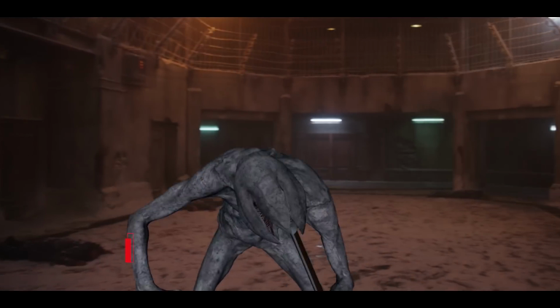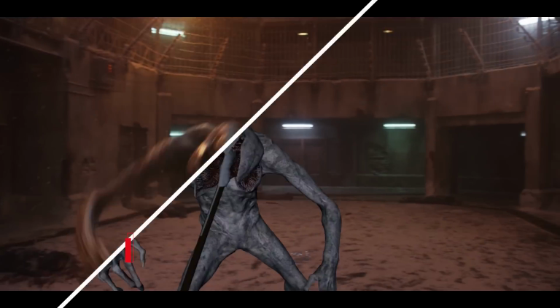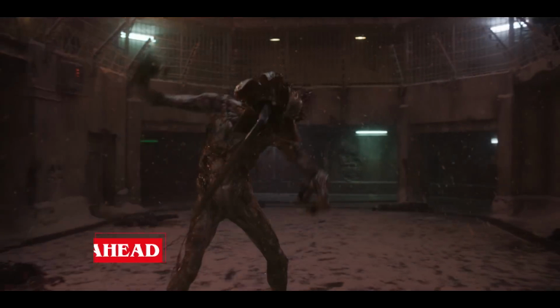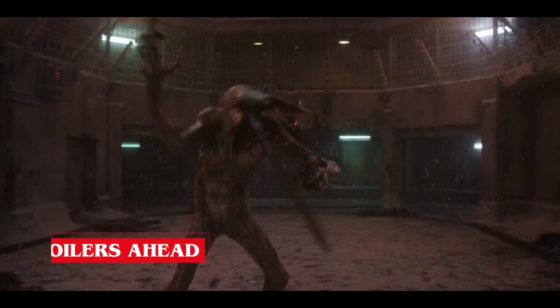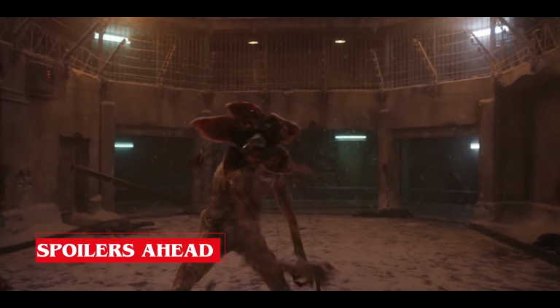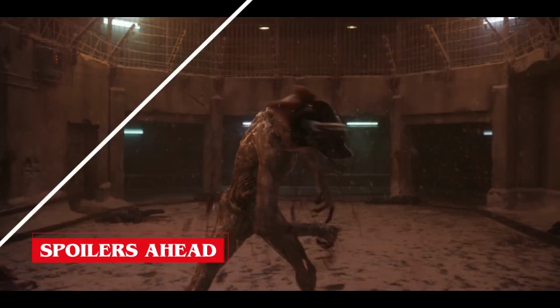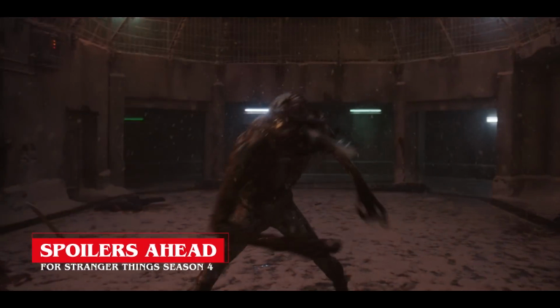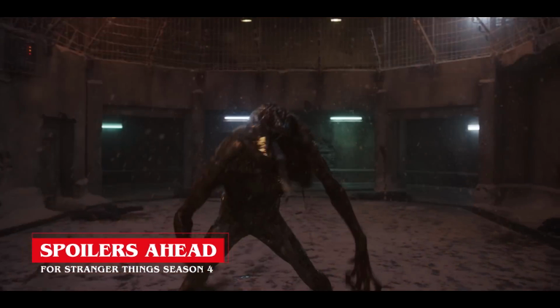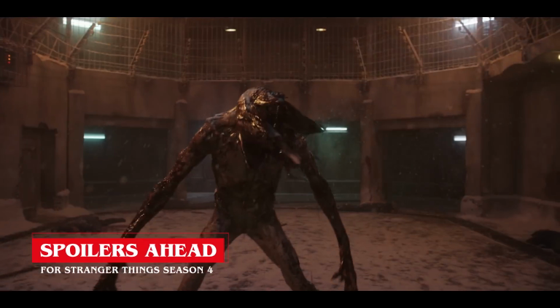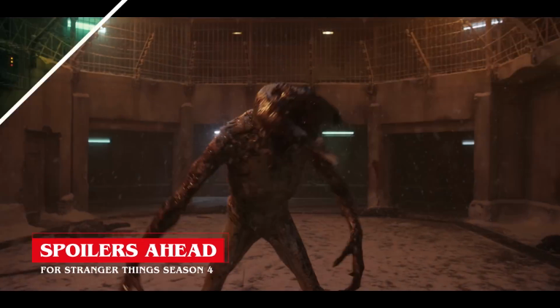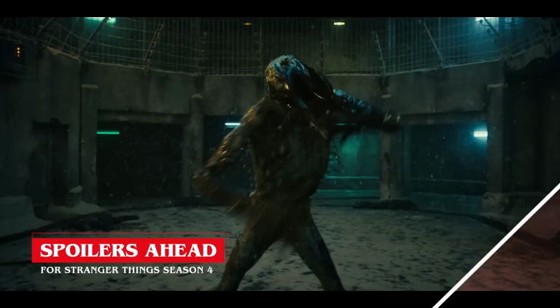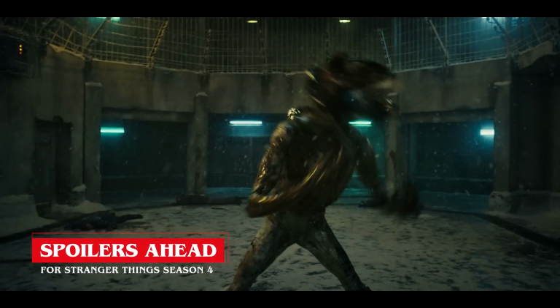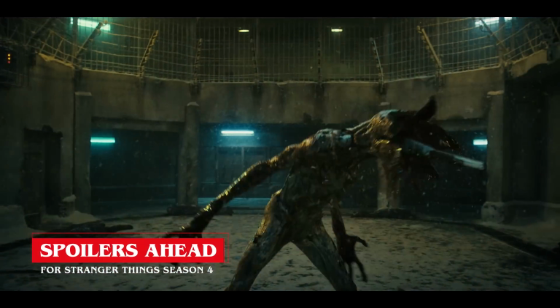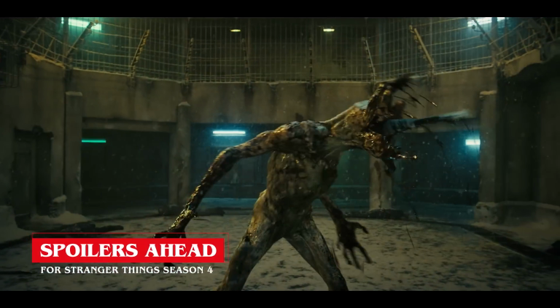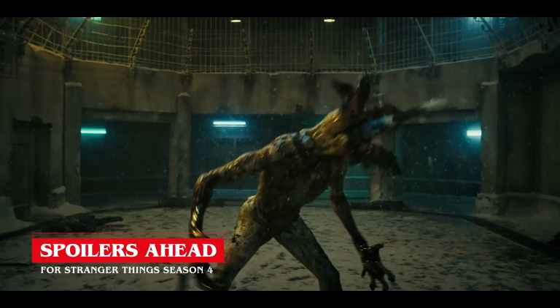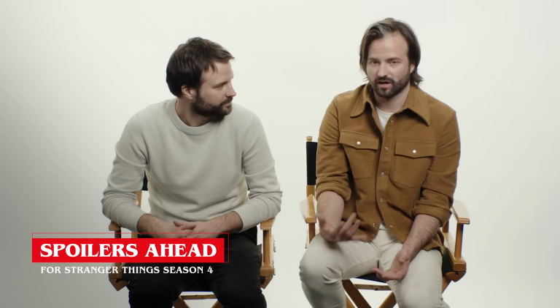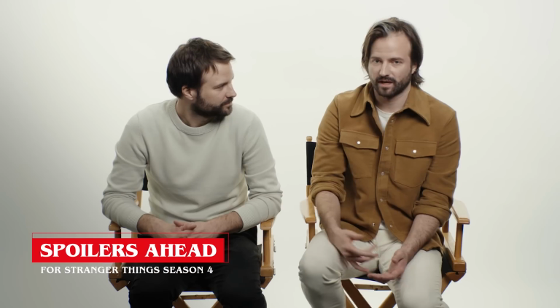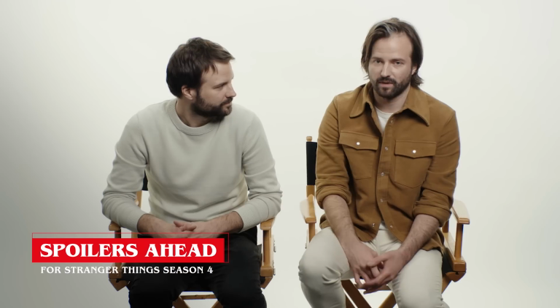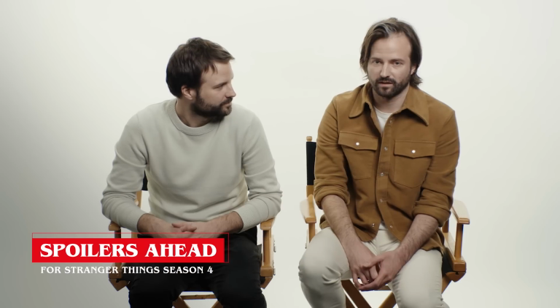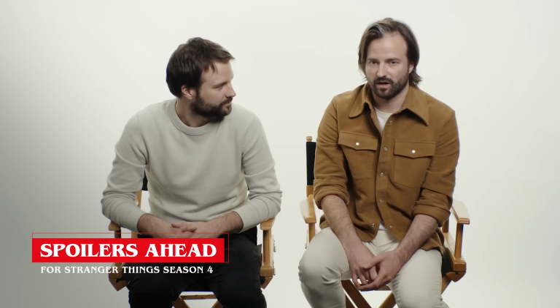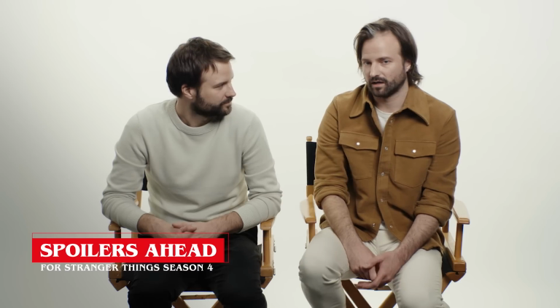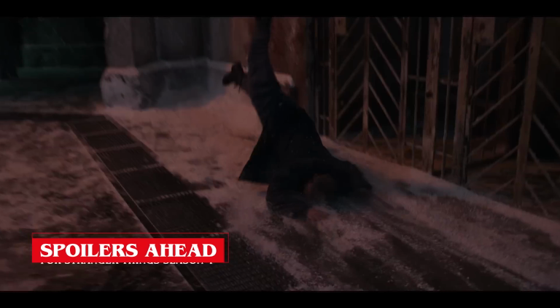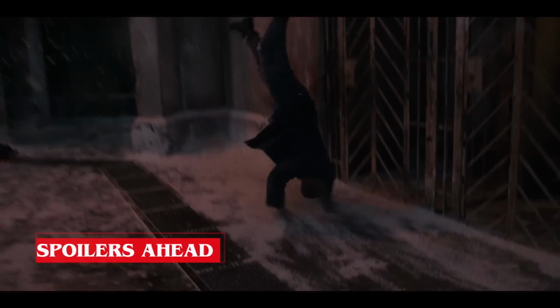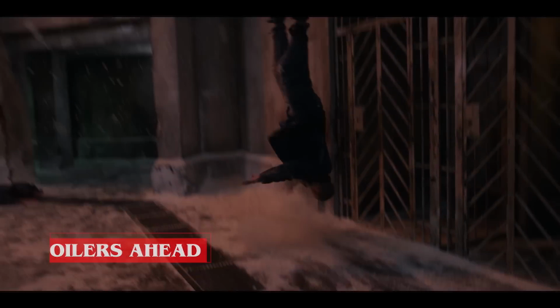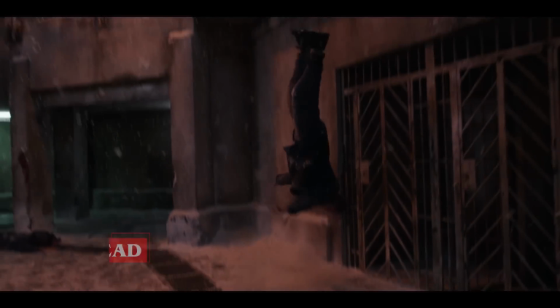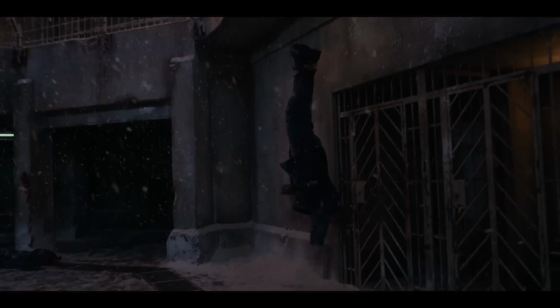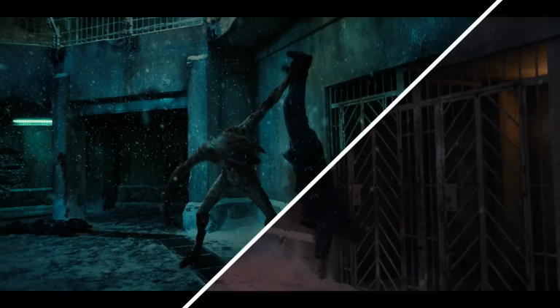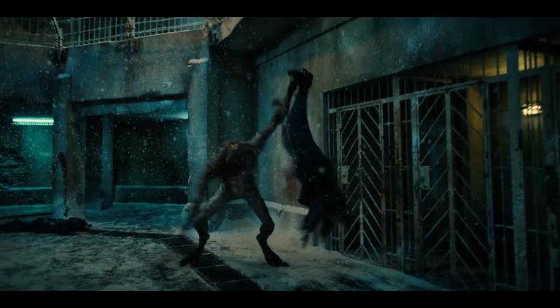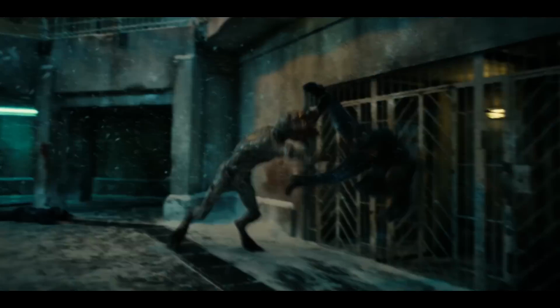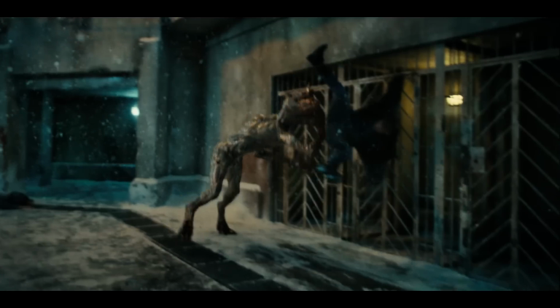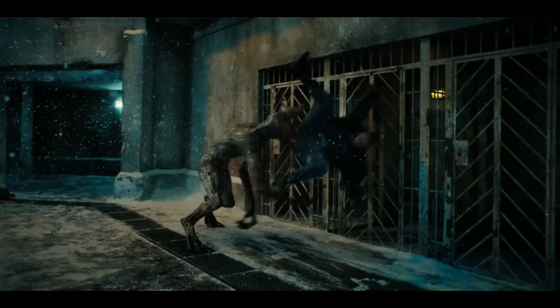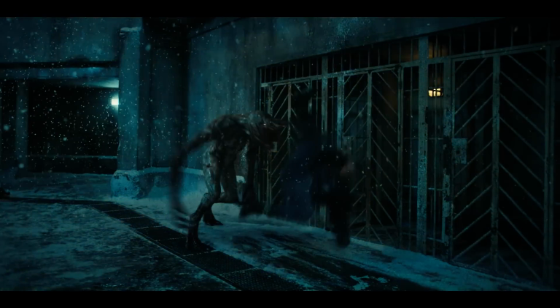Every moment, every beat is mapped out. I'm talking about a month-long process just for that 15 seconds.